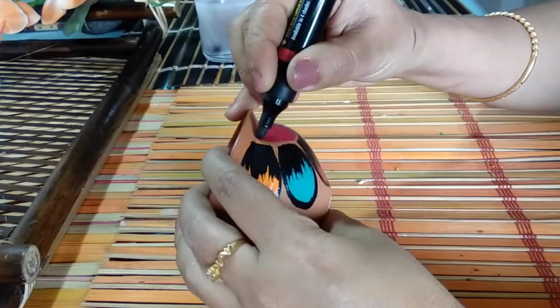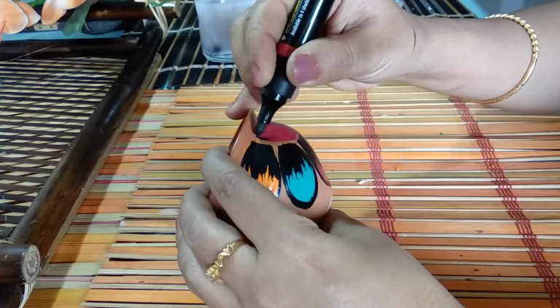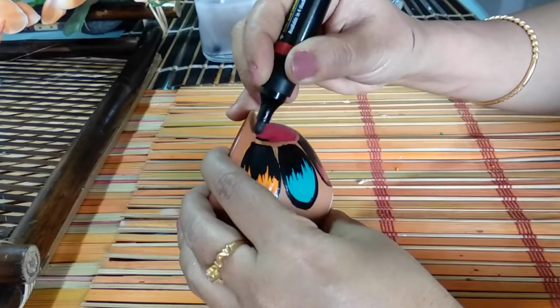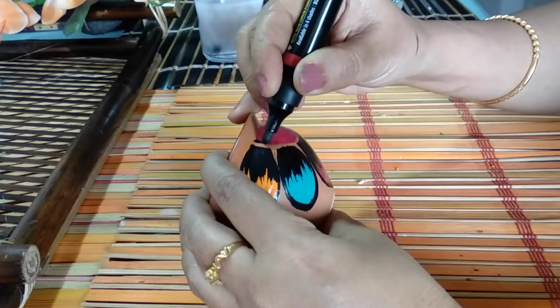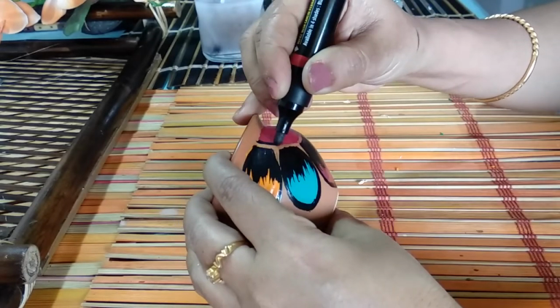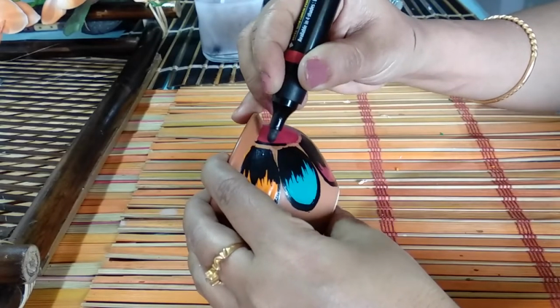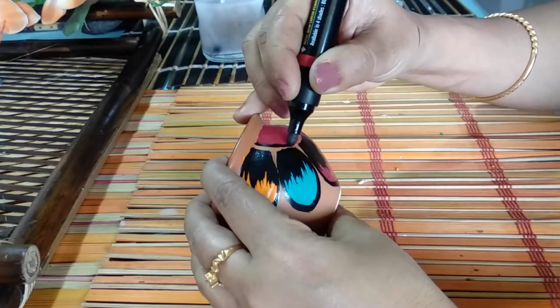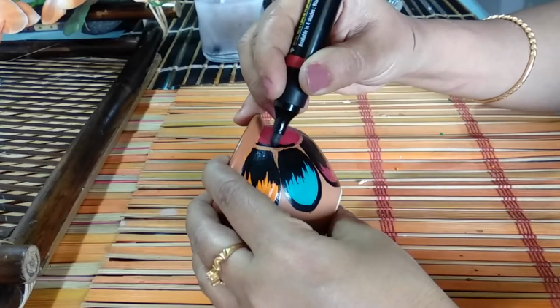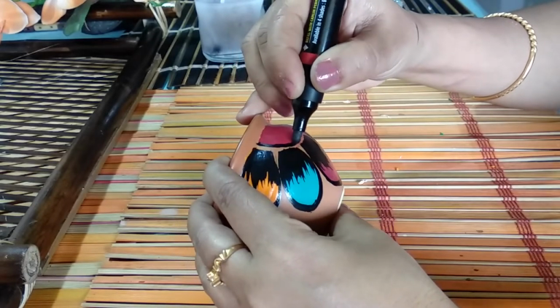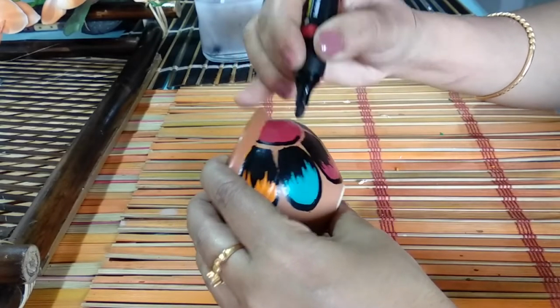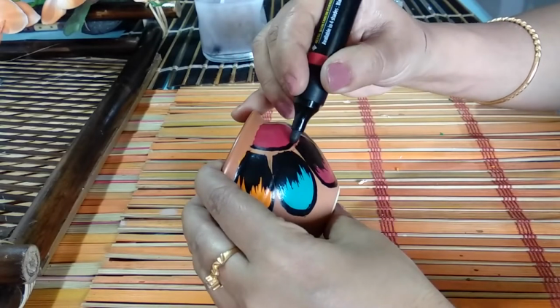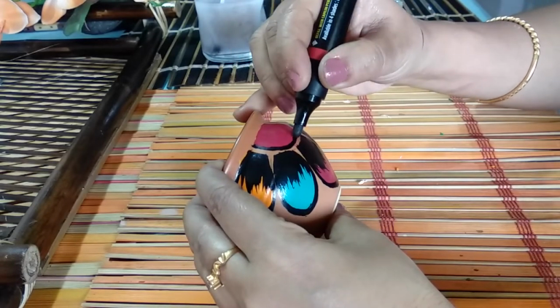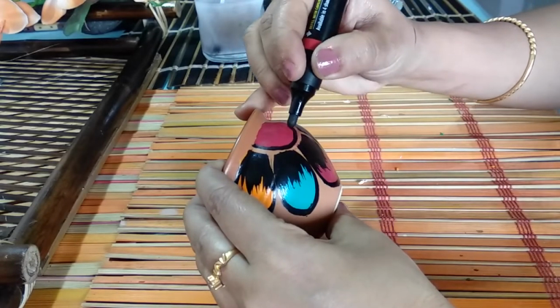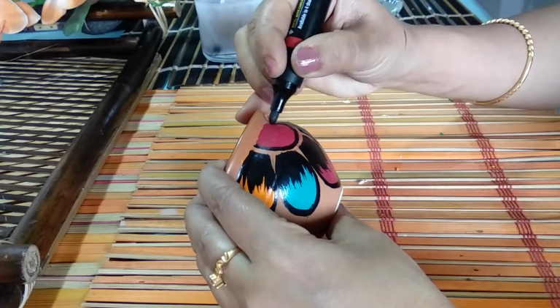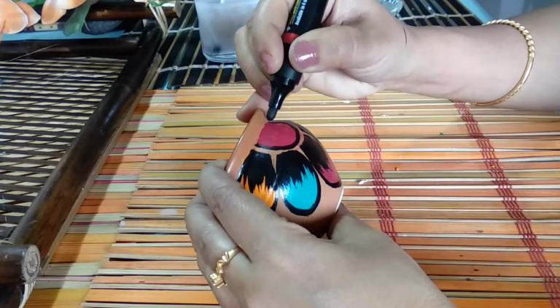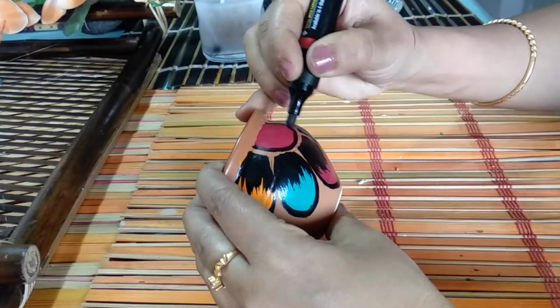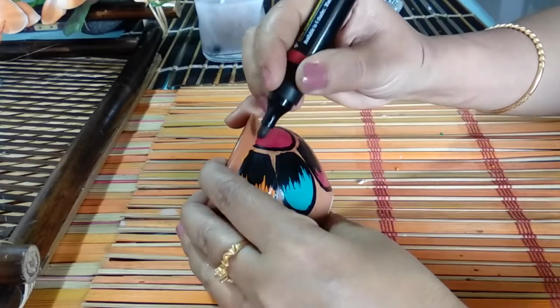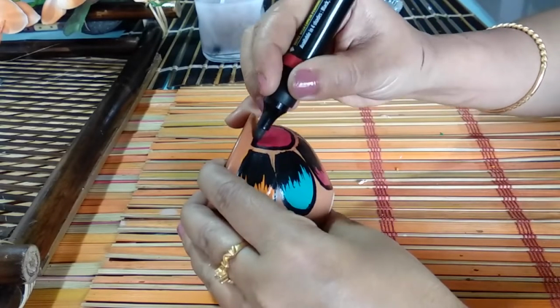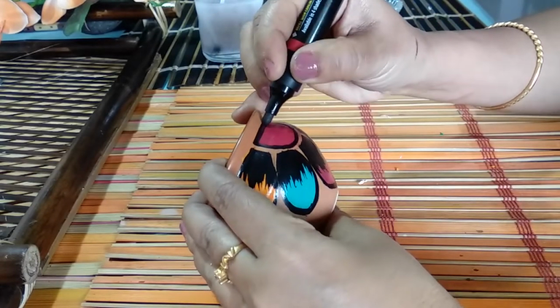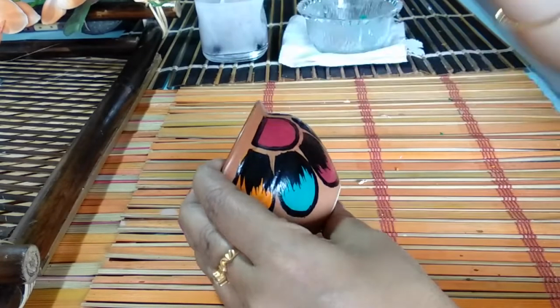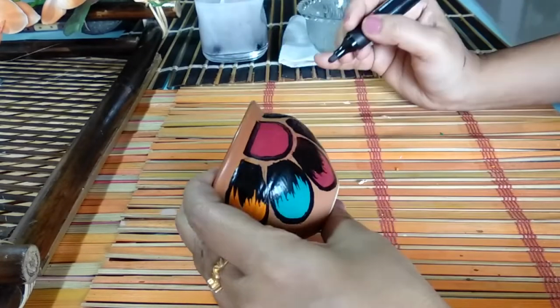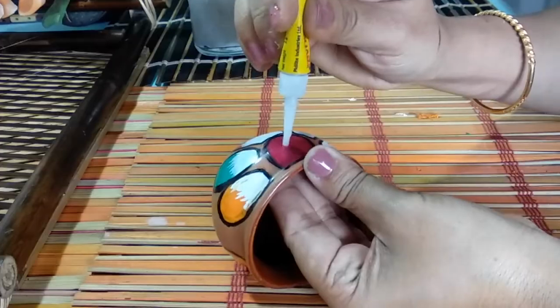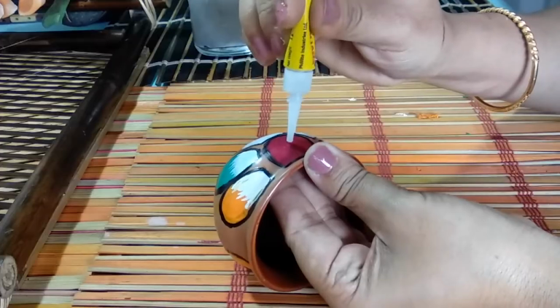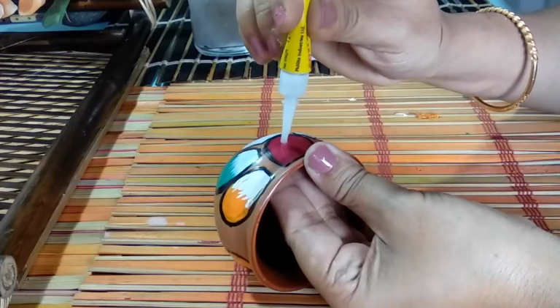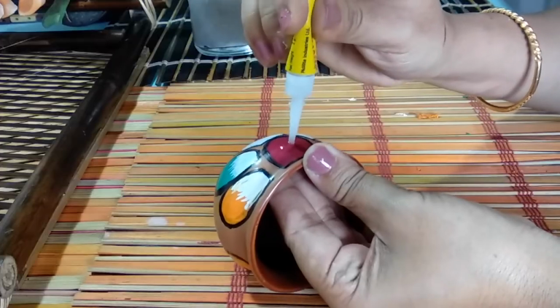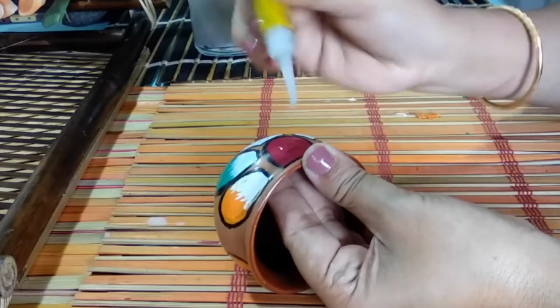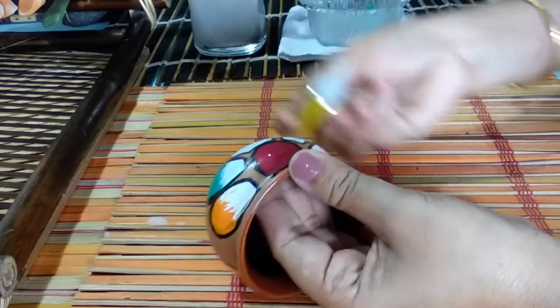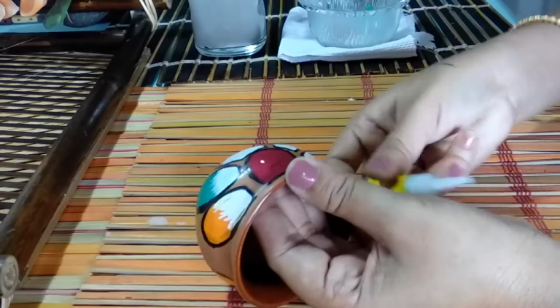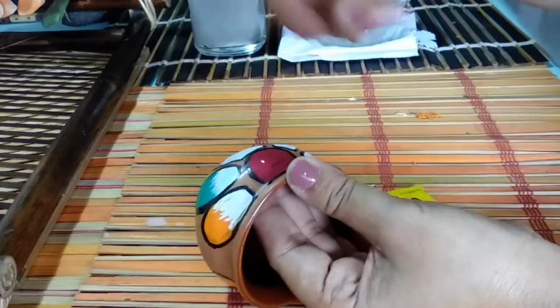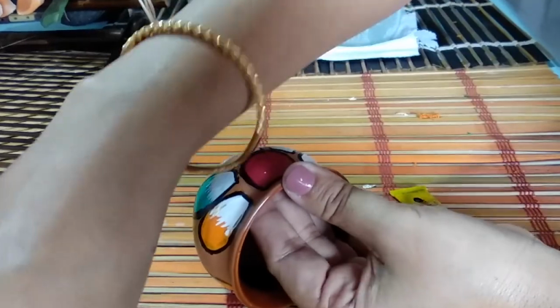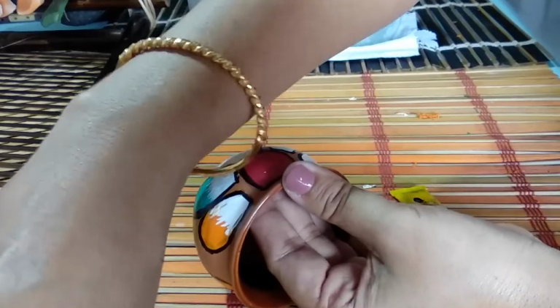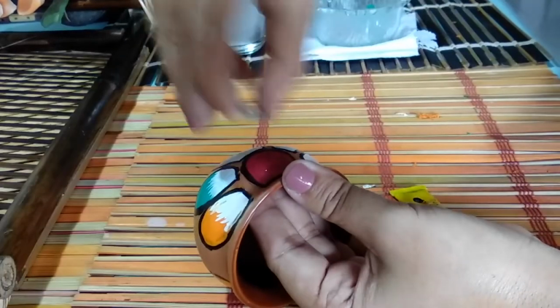Now my painting is almost done and I'm going to decorate it with mirrors using glue.